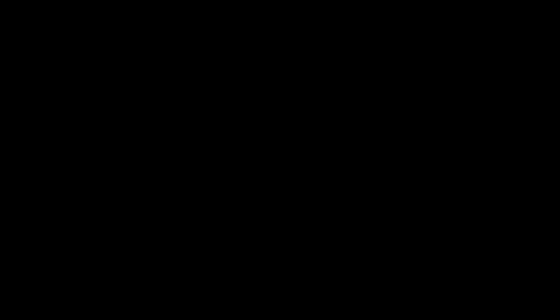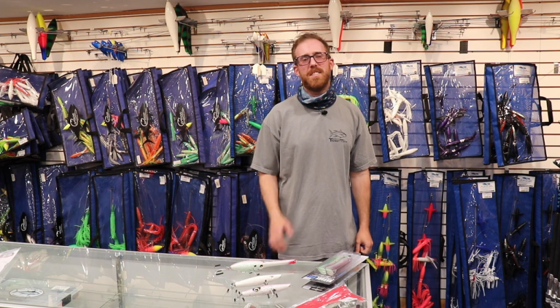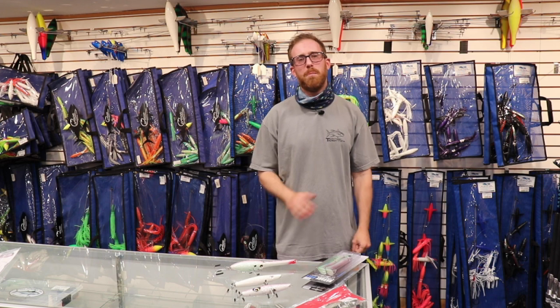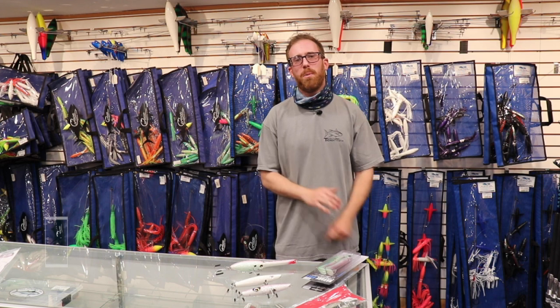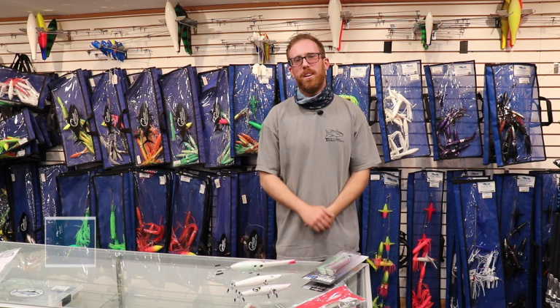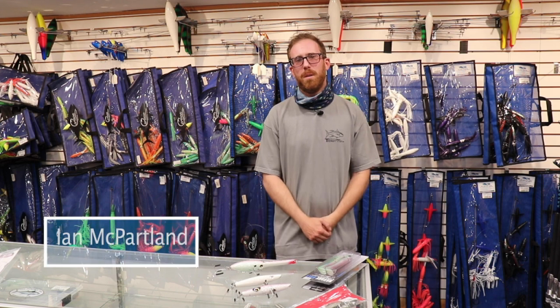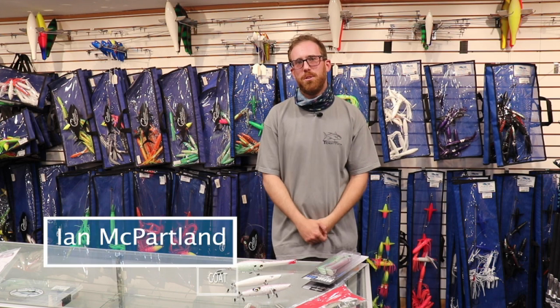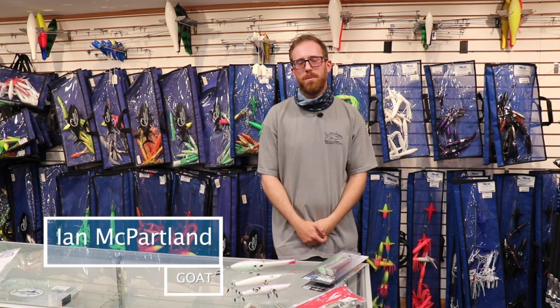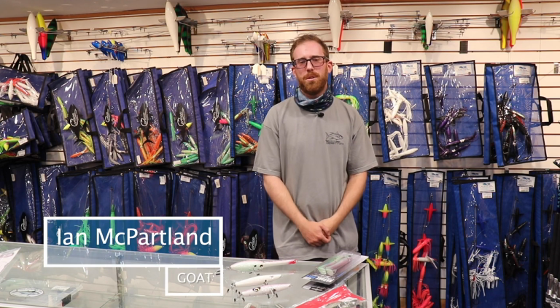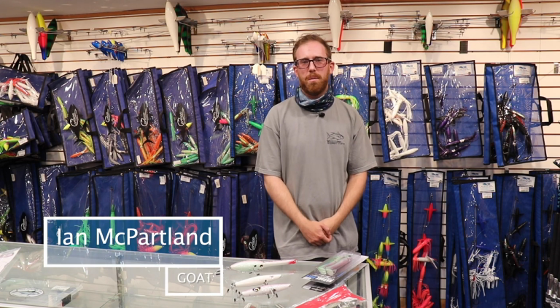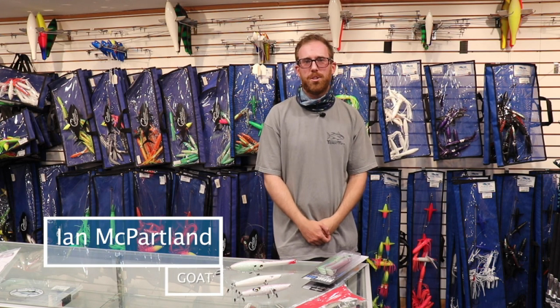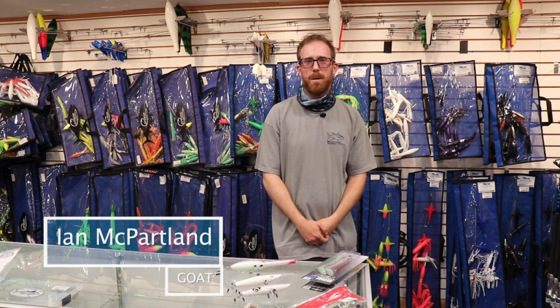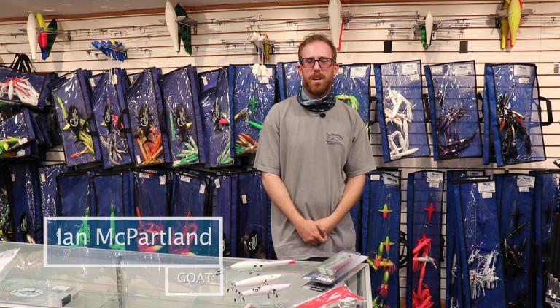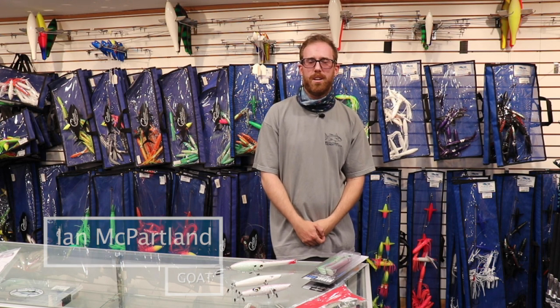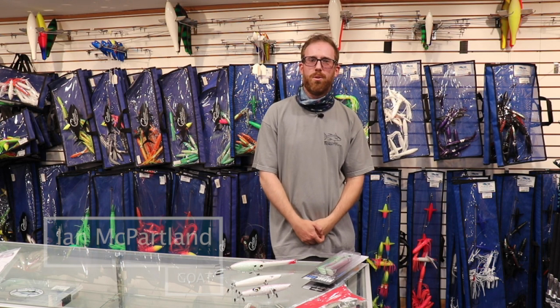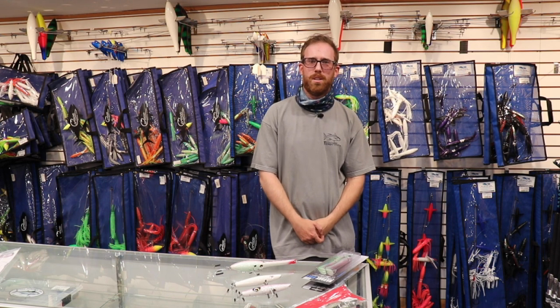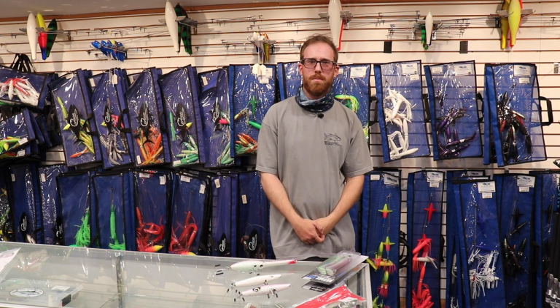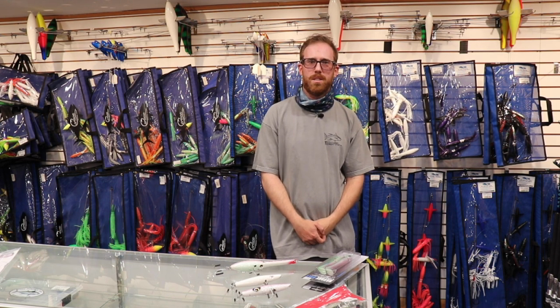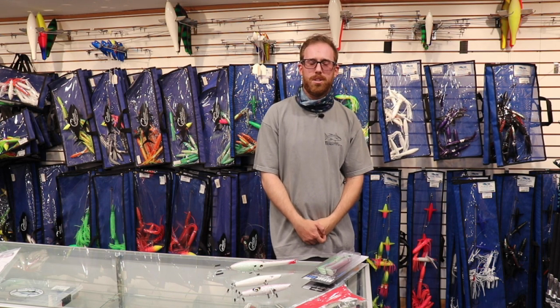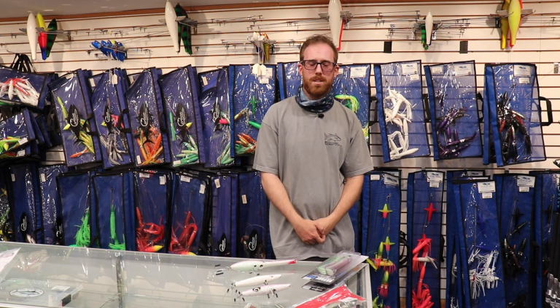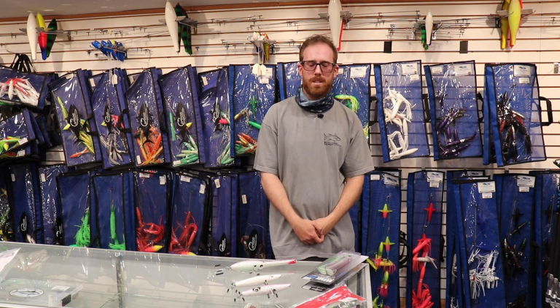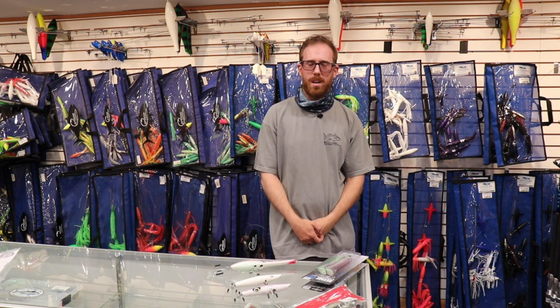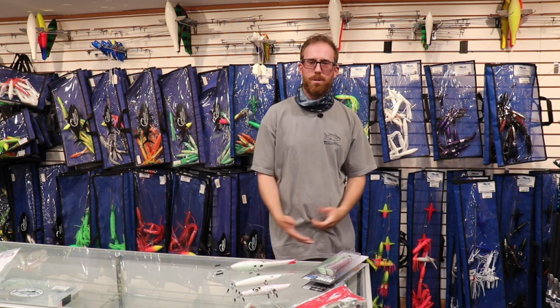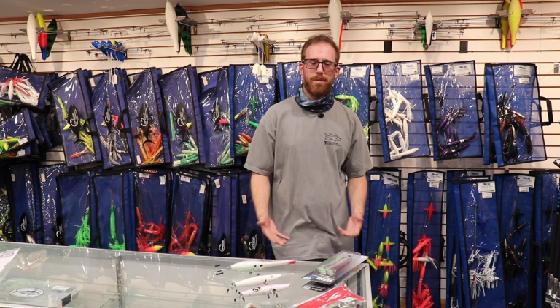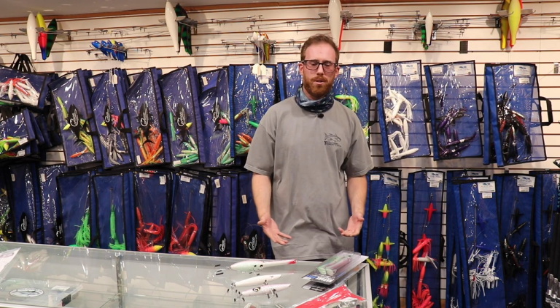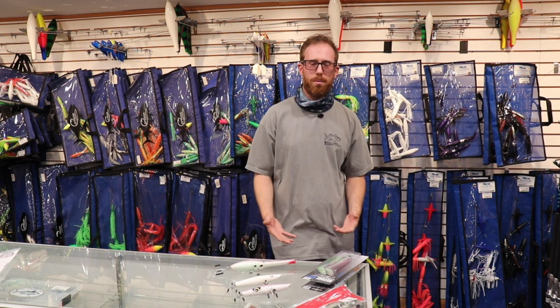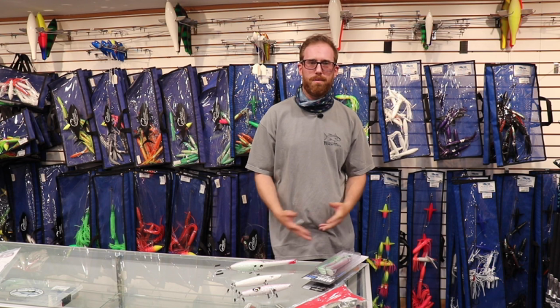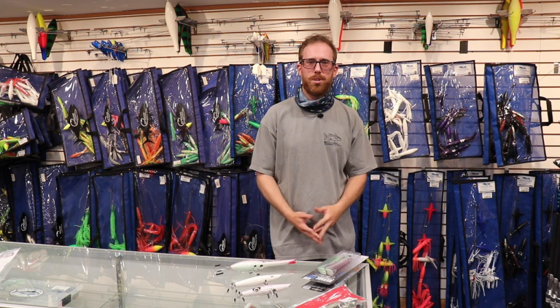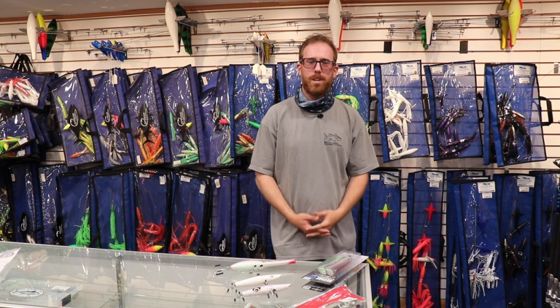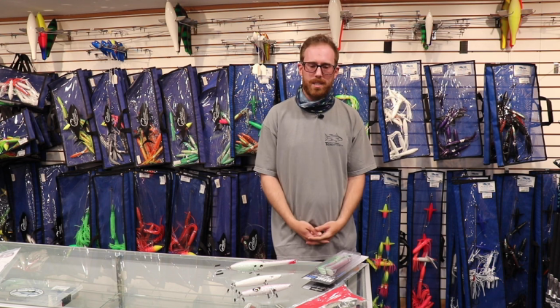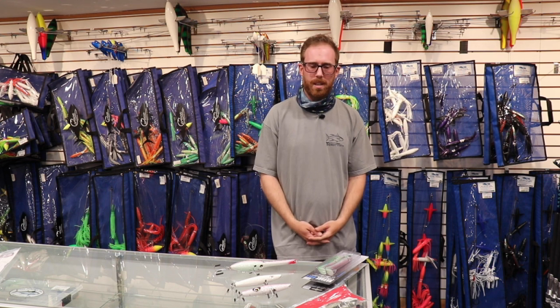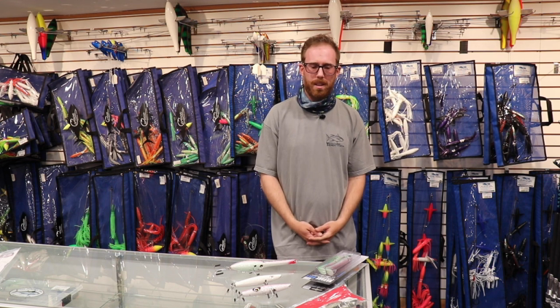This is Ian McParlin, coming to you from the Goosmic Shops down here in Orleans, Massachusetts with a fishing report for June 18th.